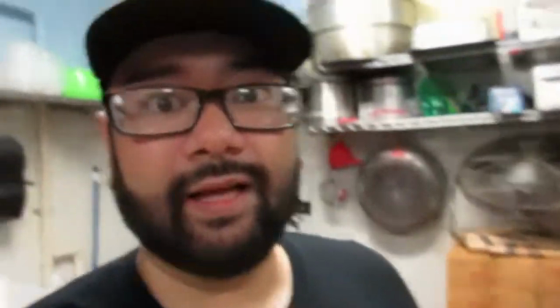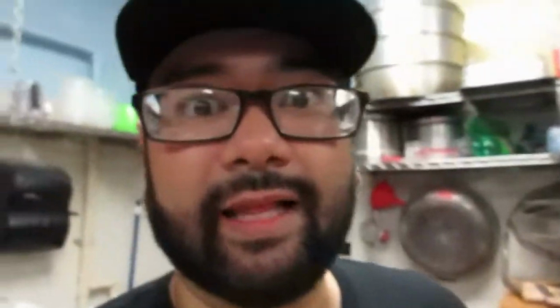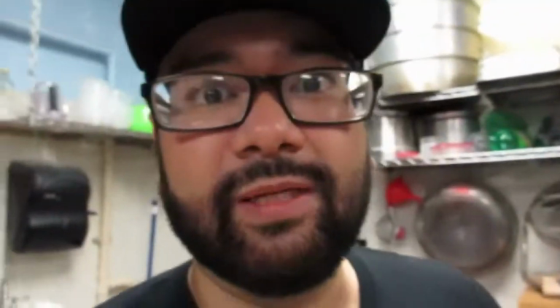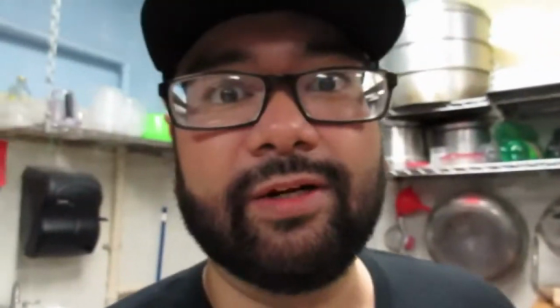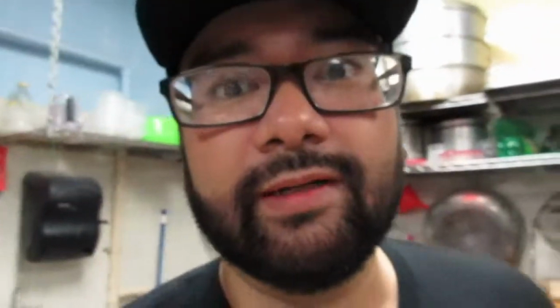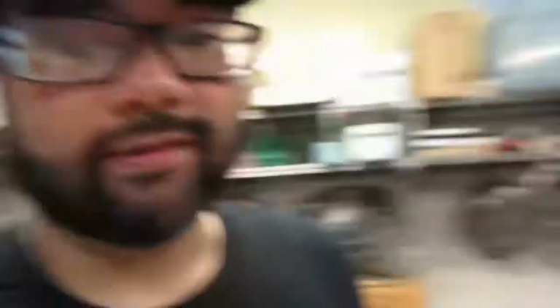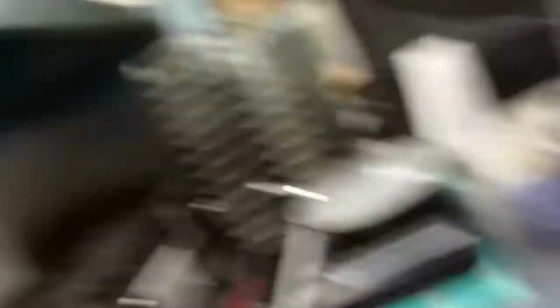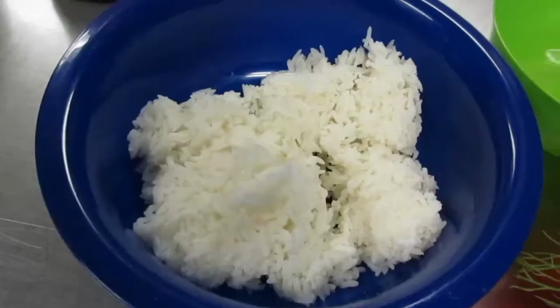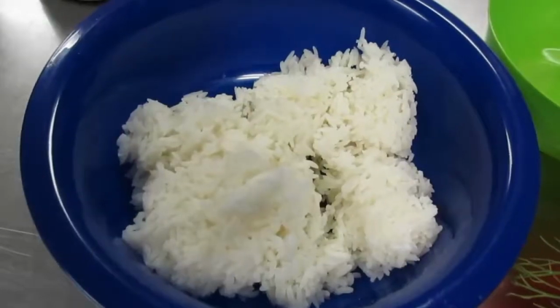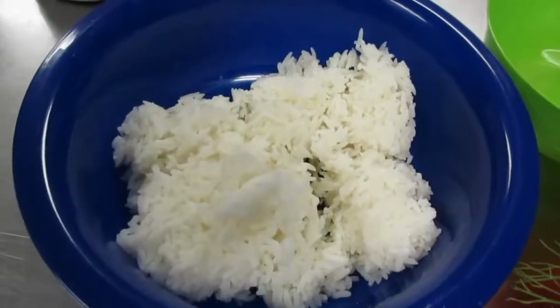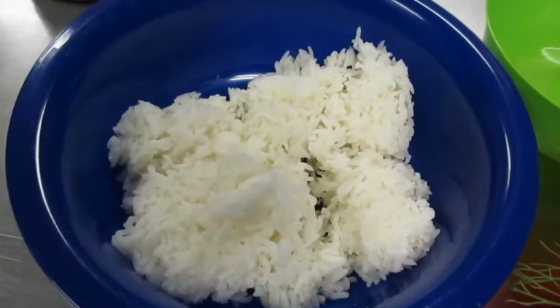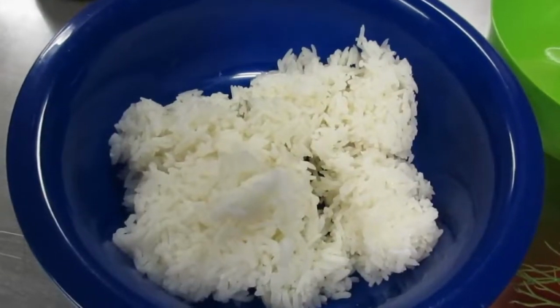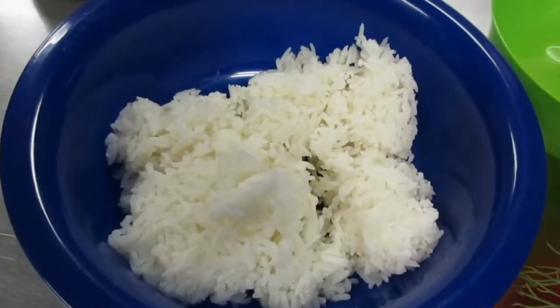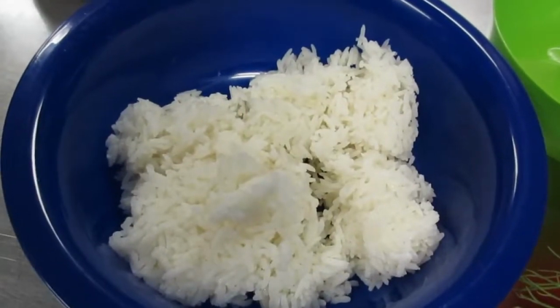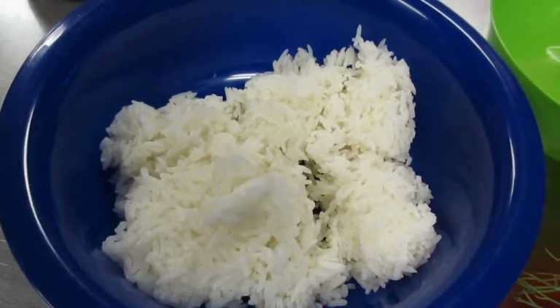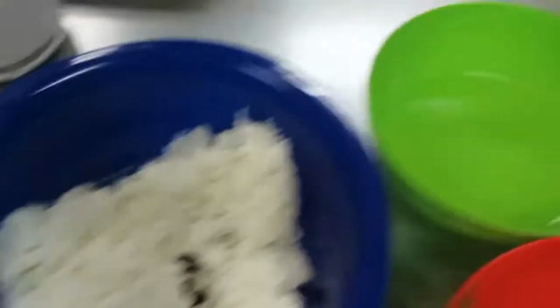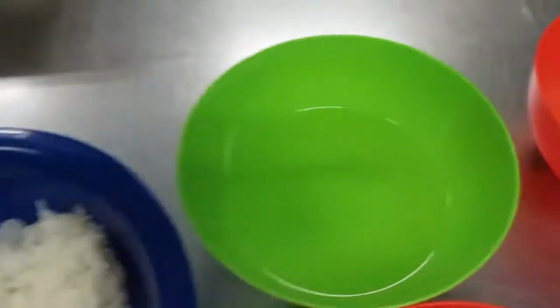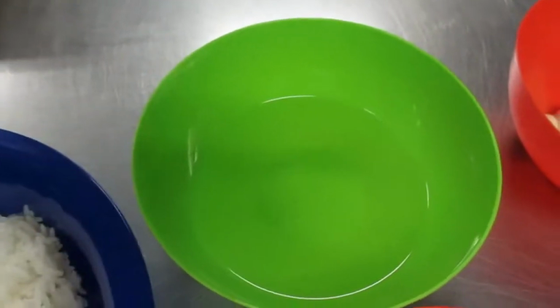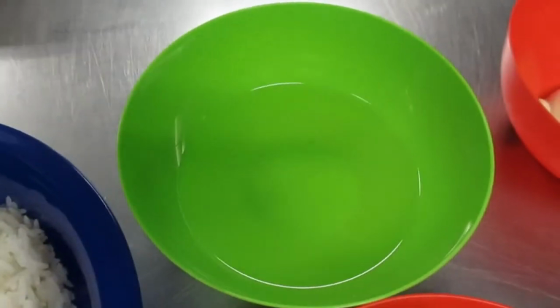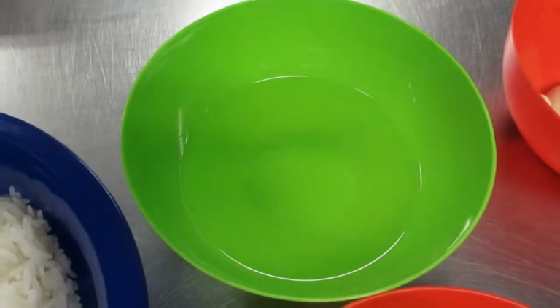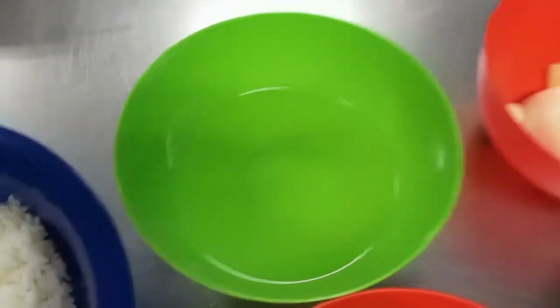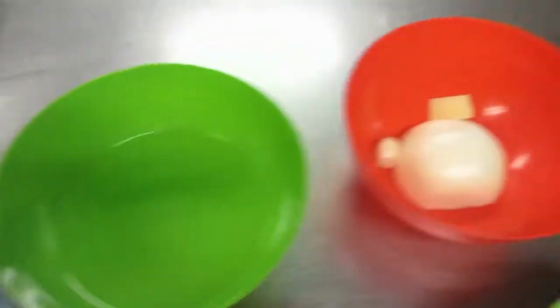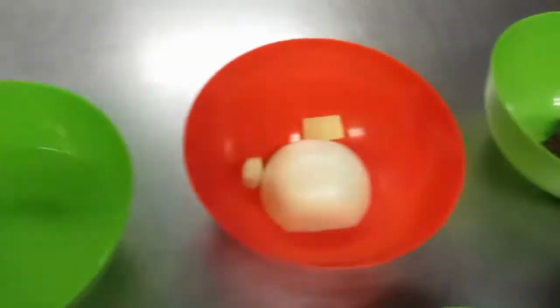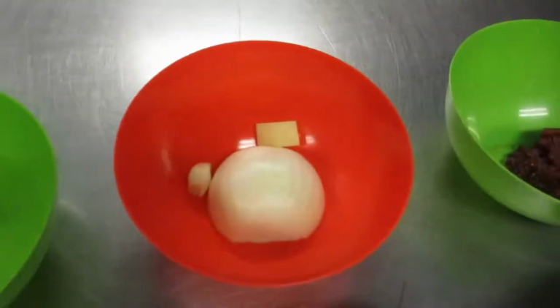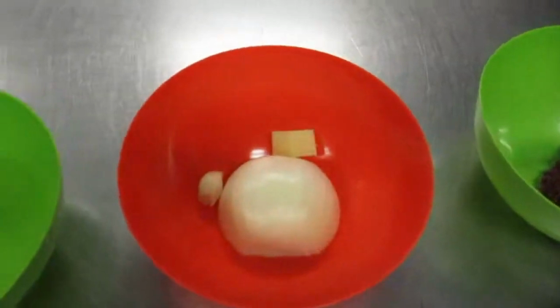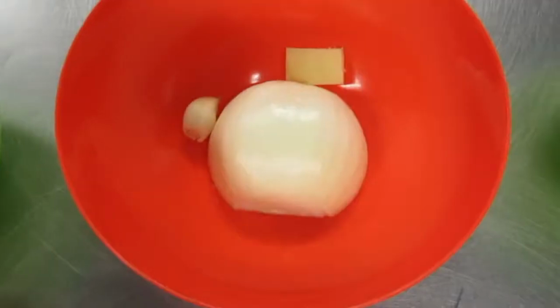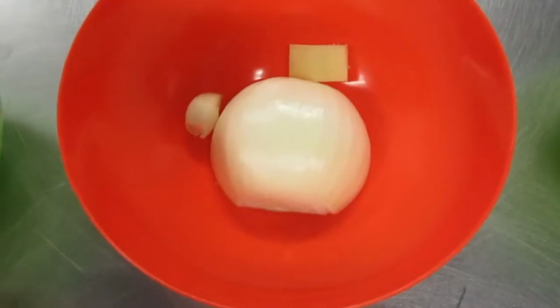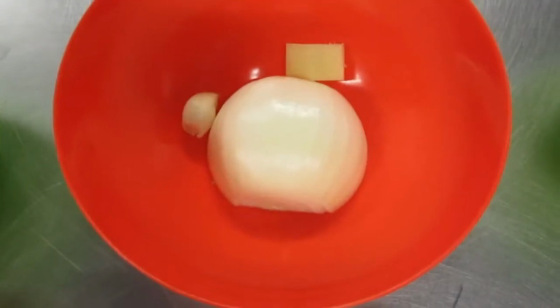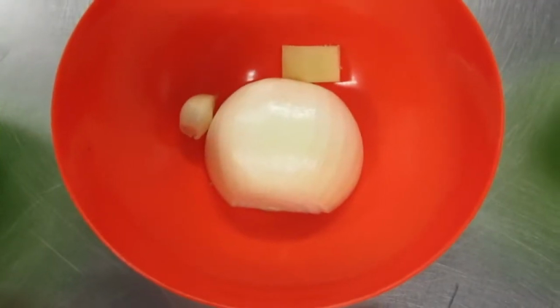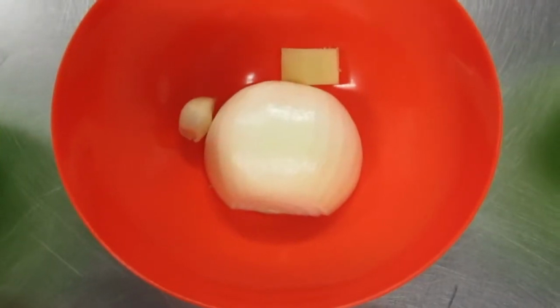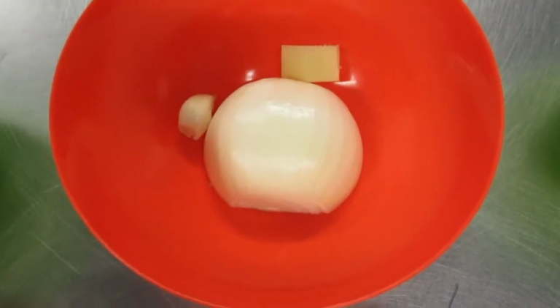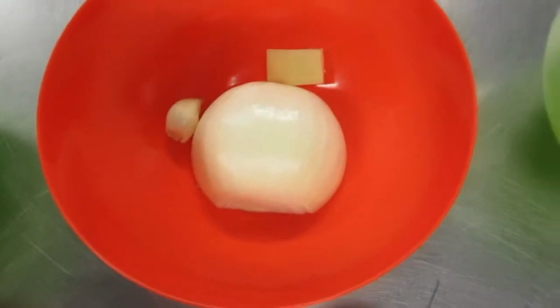Let's meet the ingredients. Of course we have our old rice, oil, onion, garlic, and ginger.